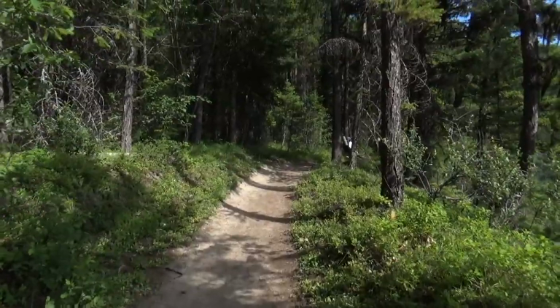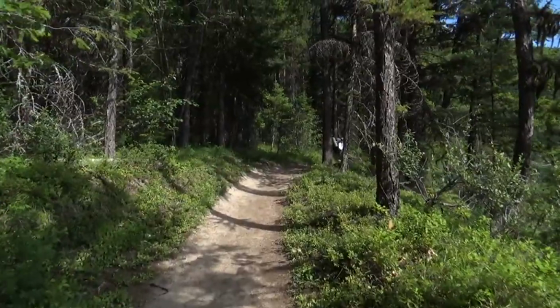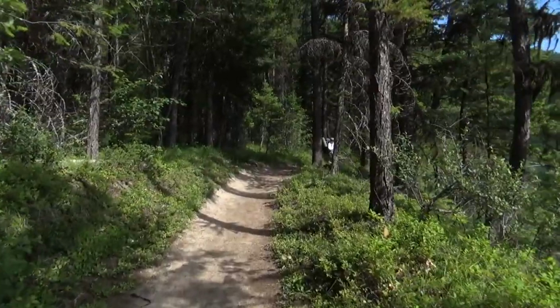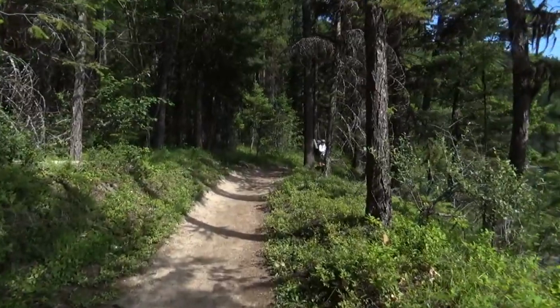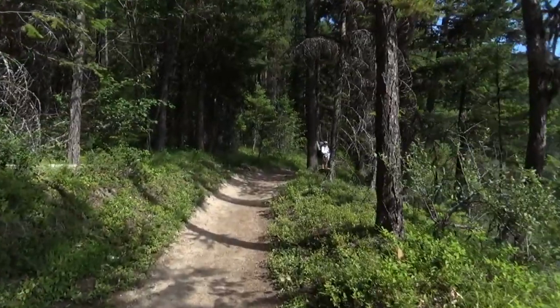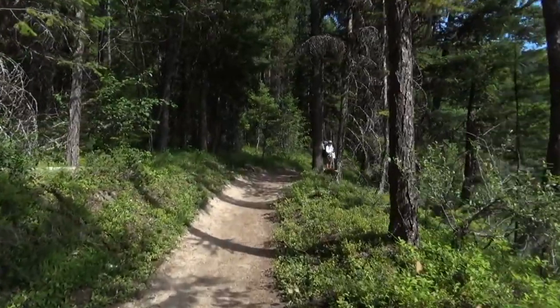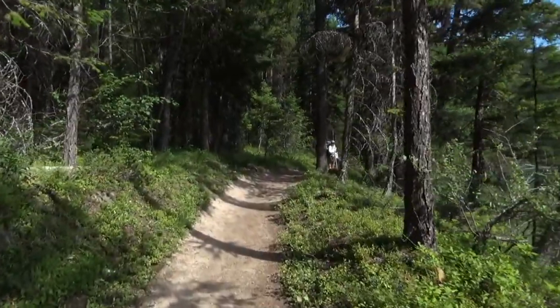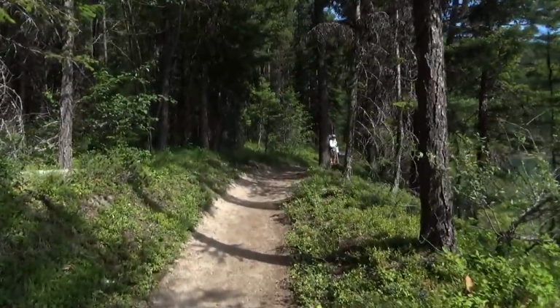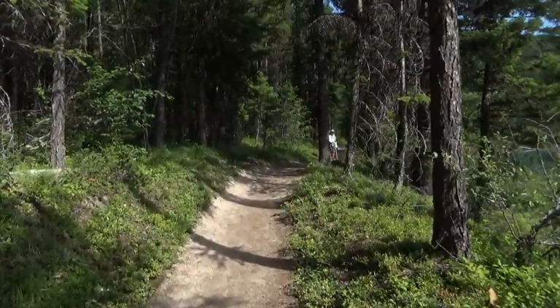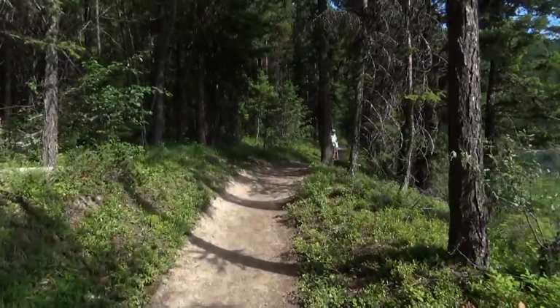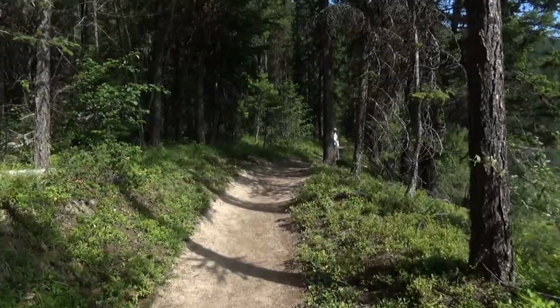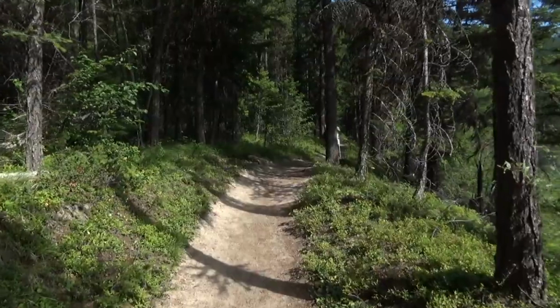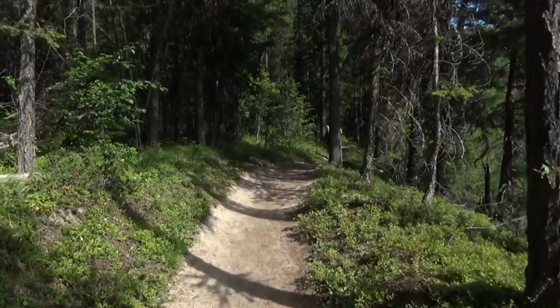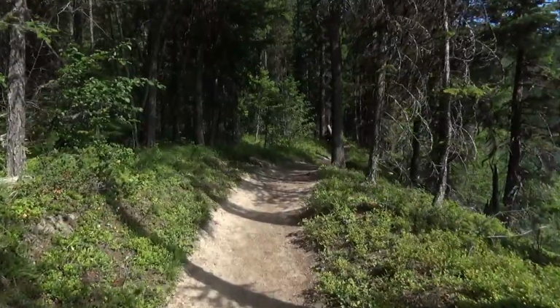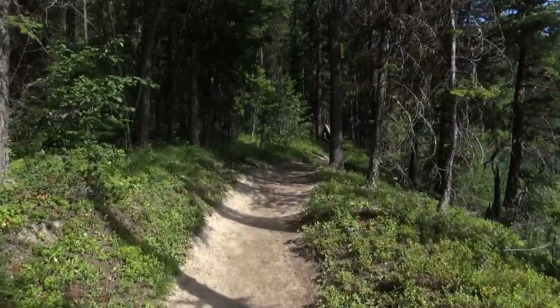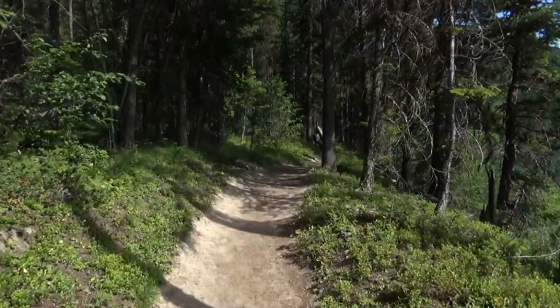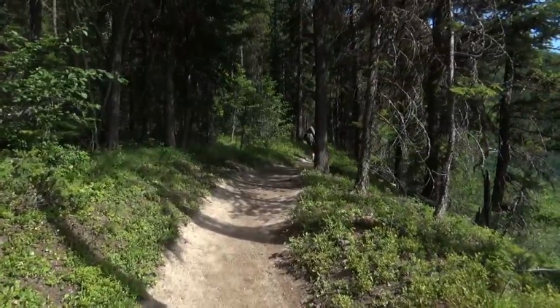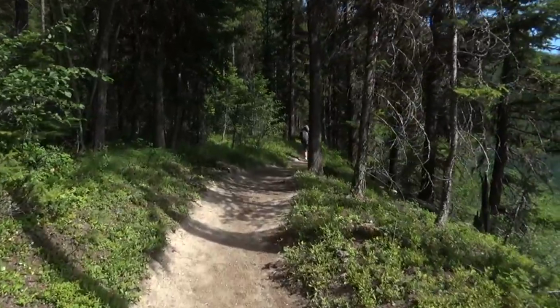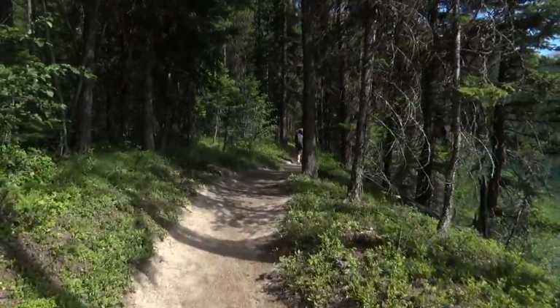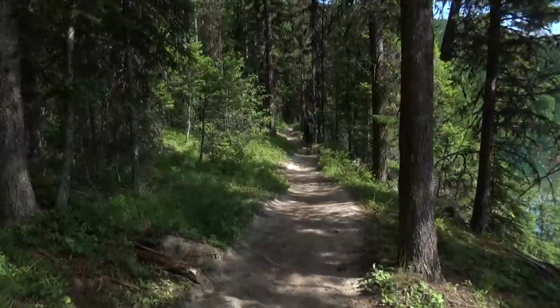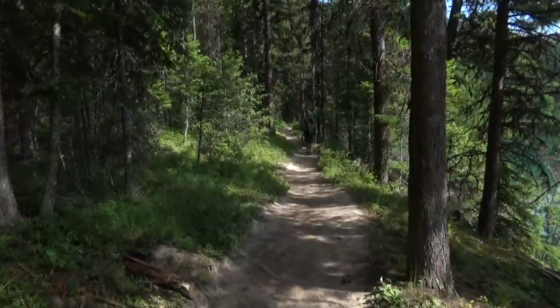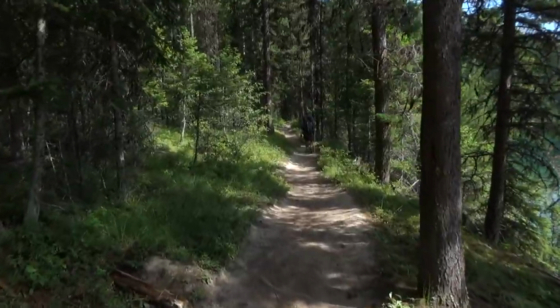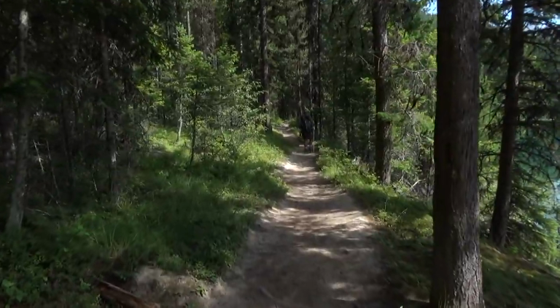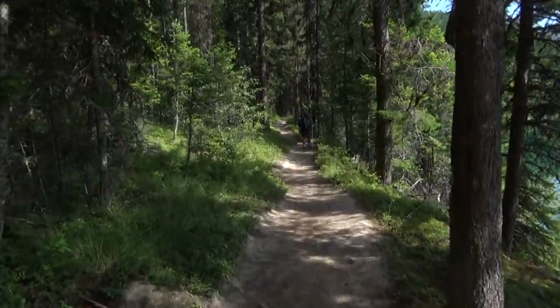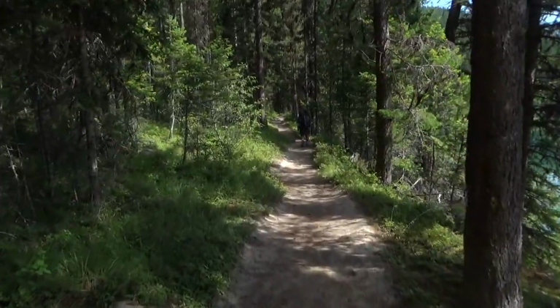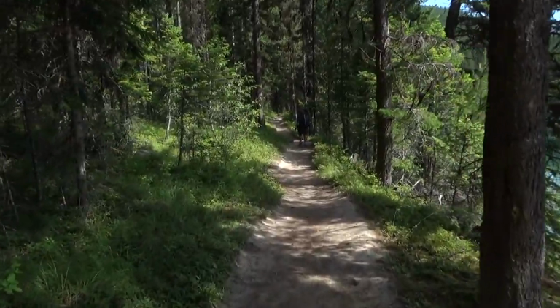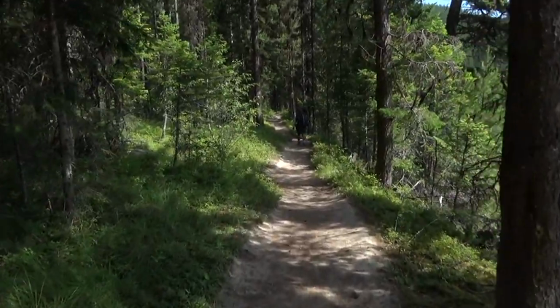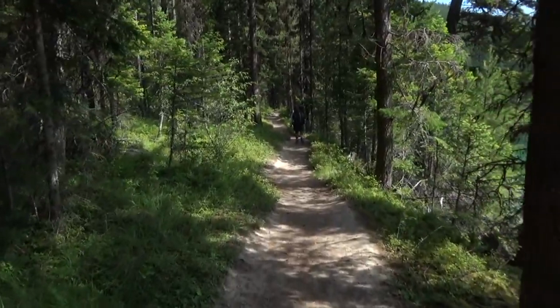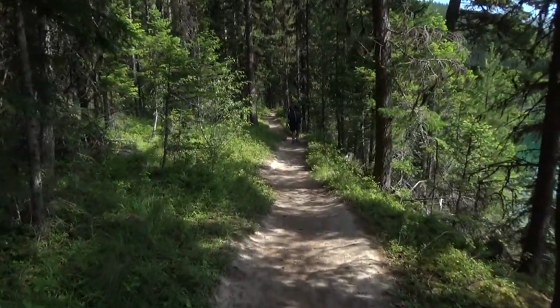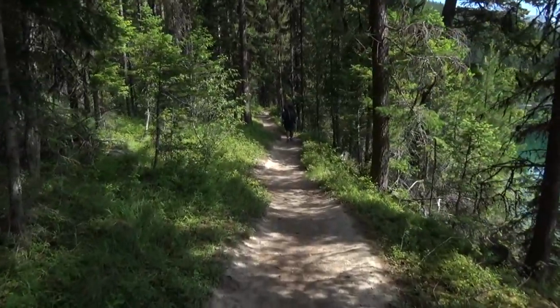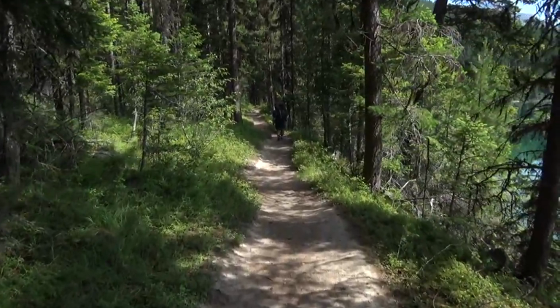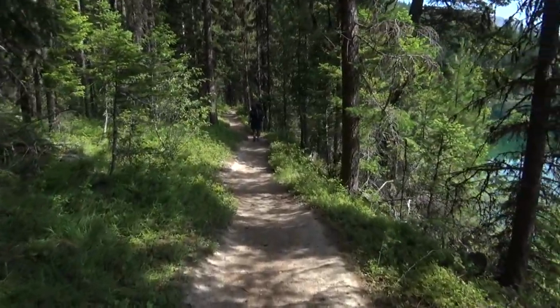We're just heading along — it's mostly flat for about seven miles. It's going to be a really nice walk in the woods.